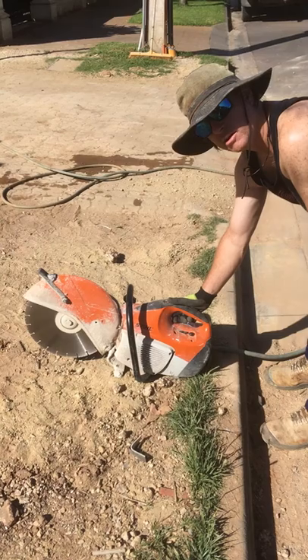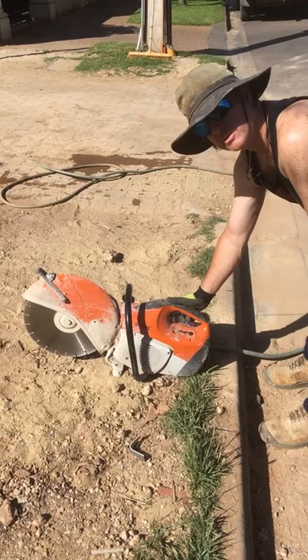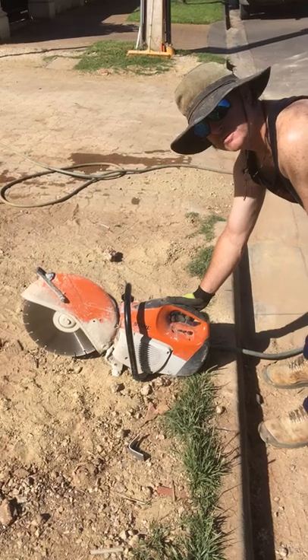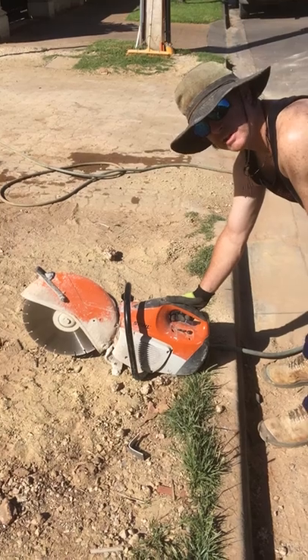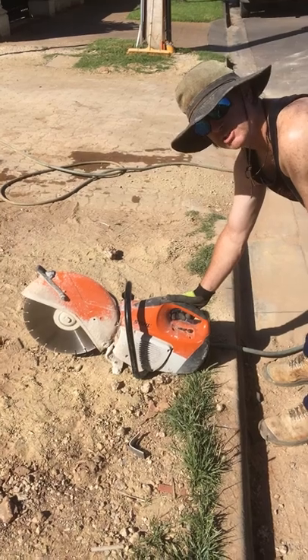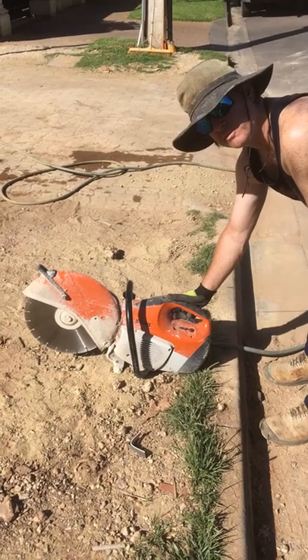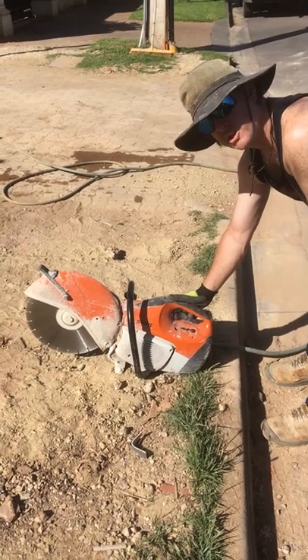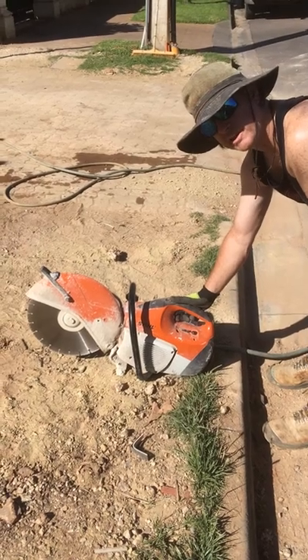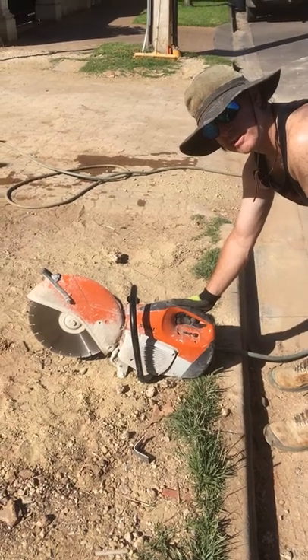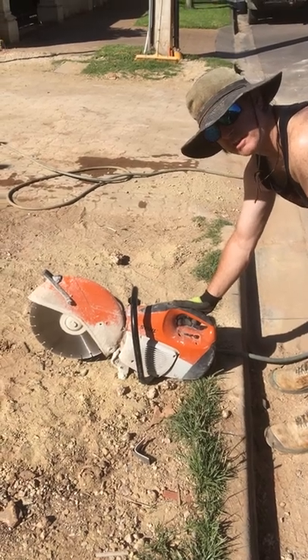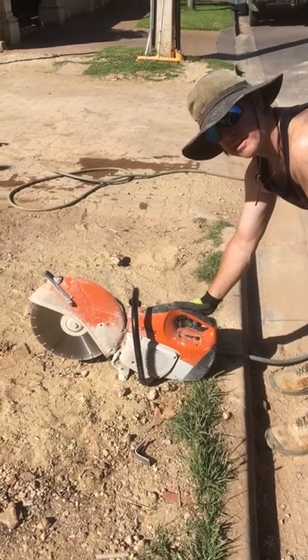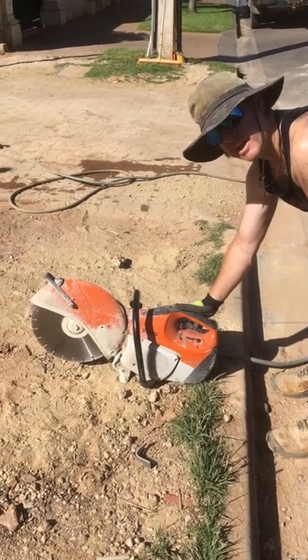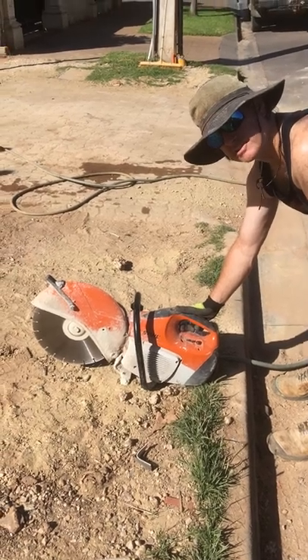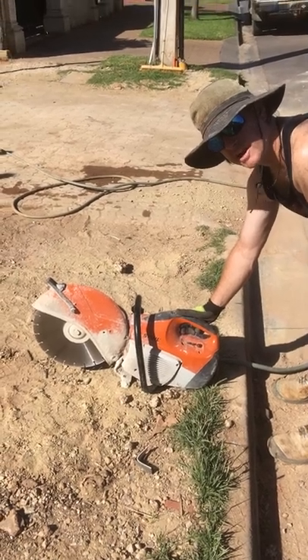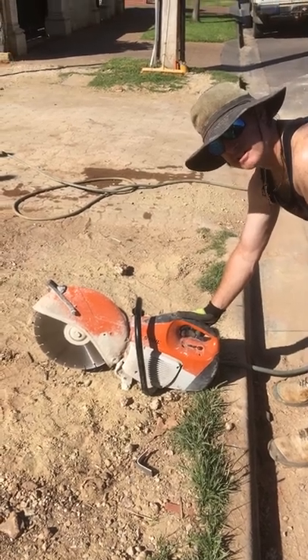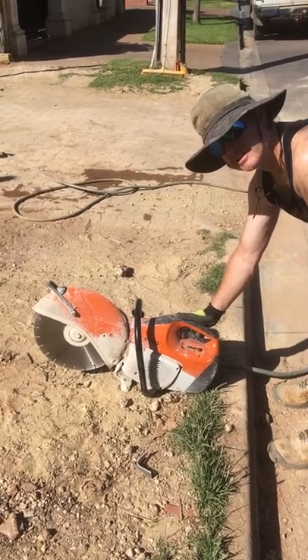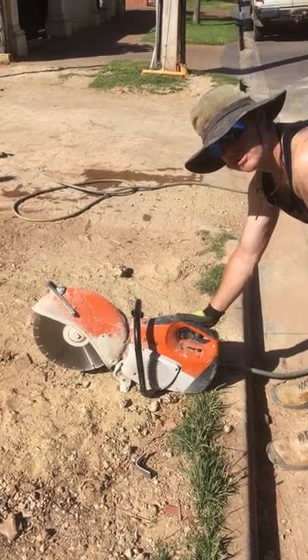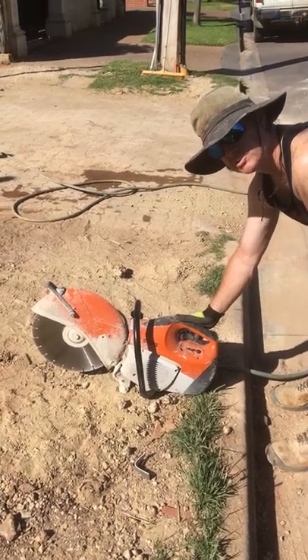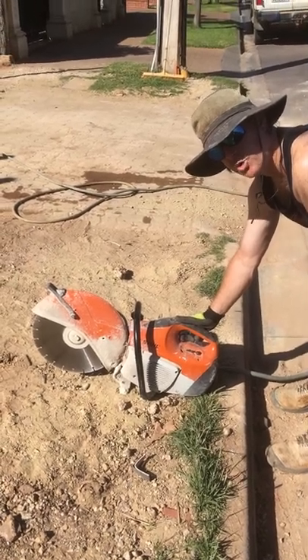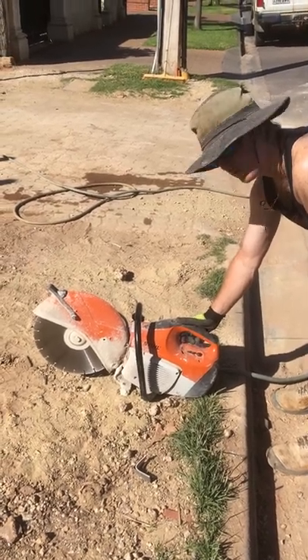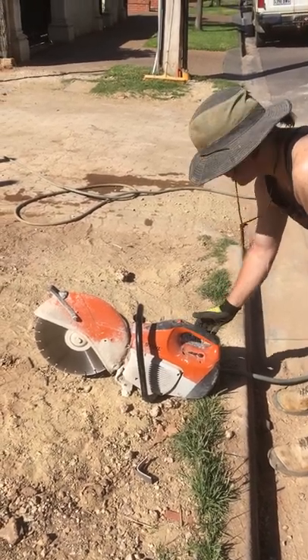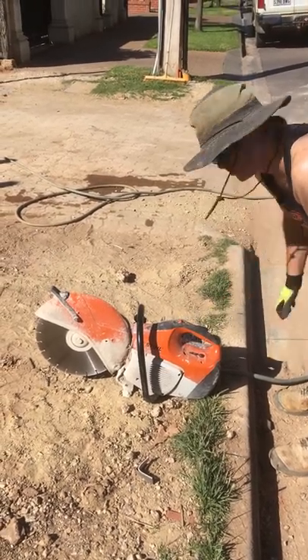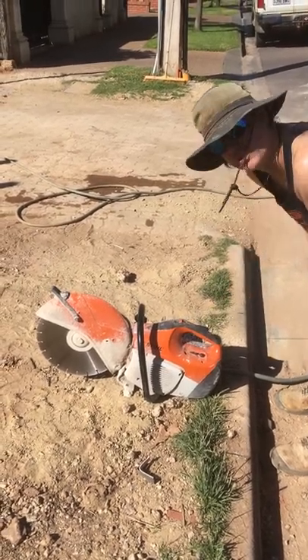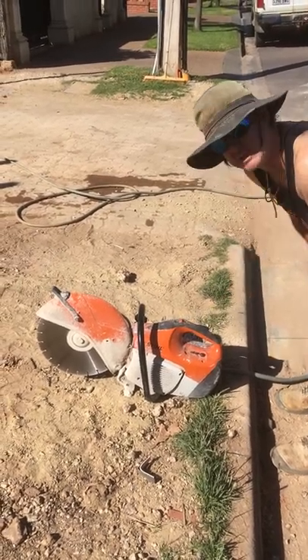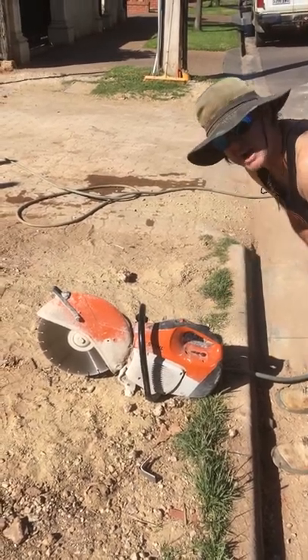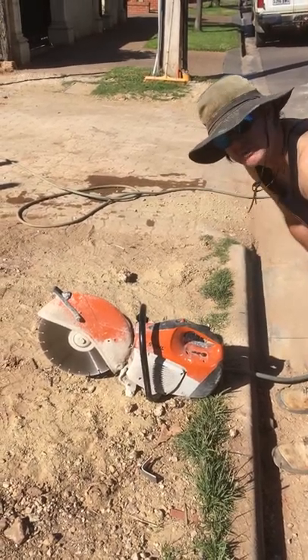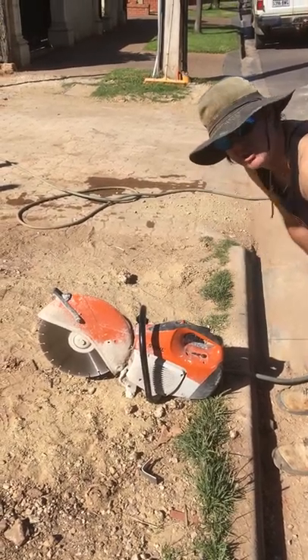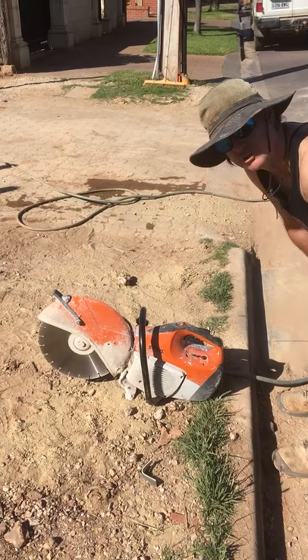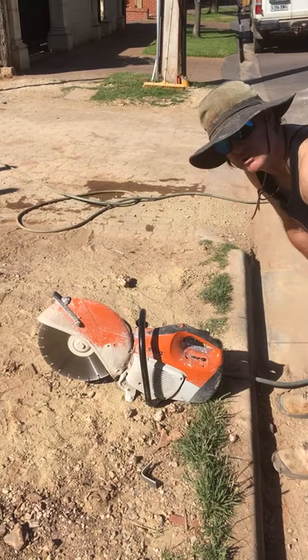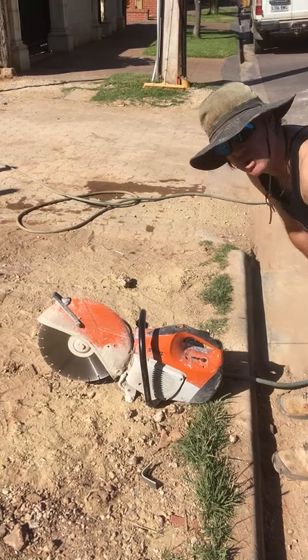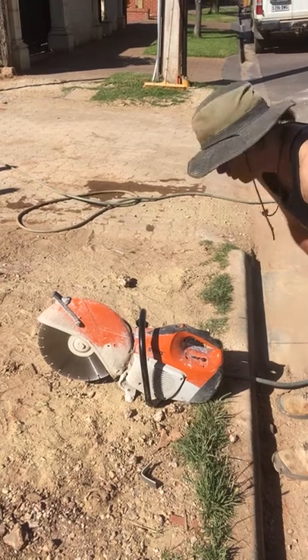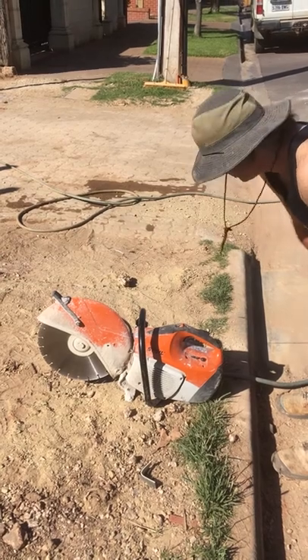Alright, we're just making a short video here on how to start your Stihl saw, because they're notoriously hard if you don't do it in the right order.